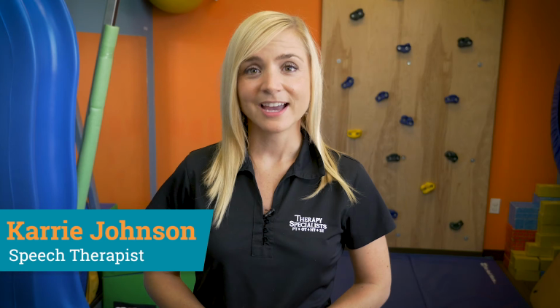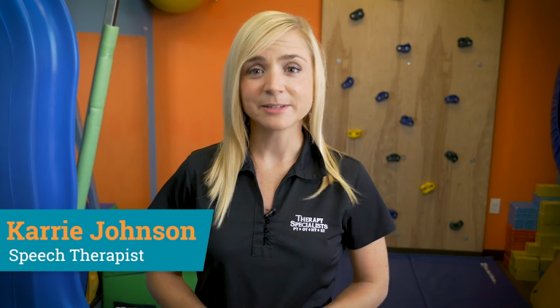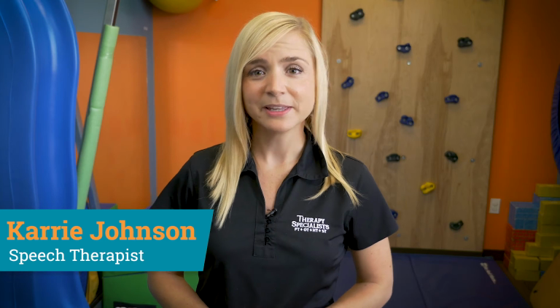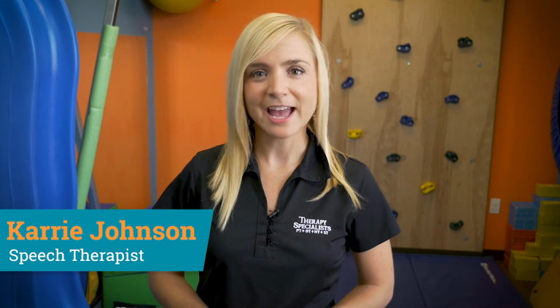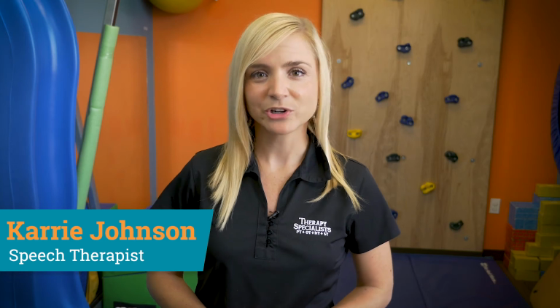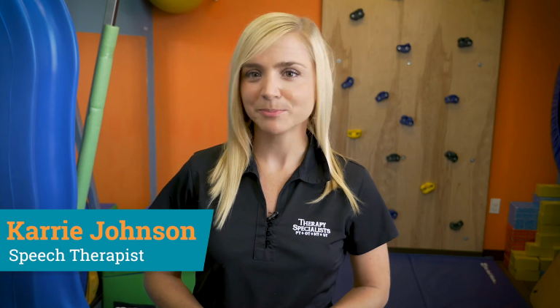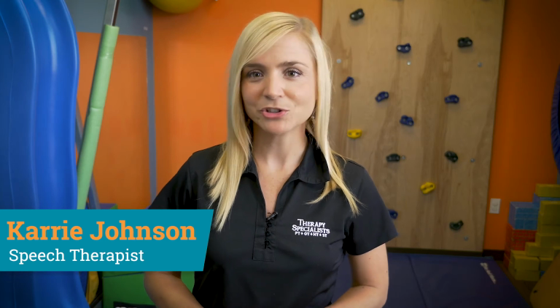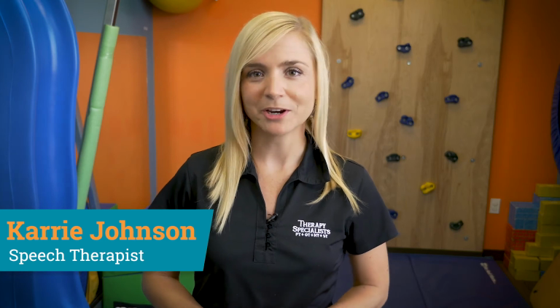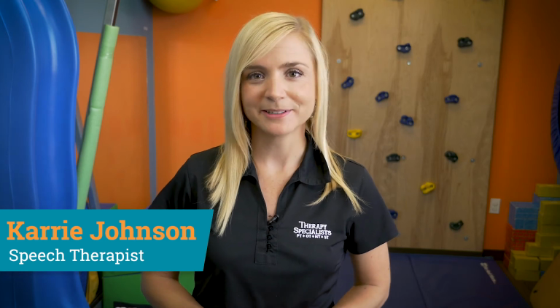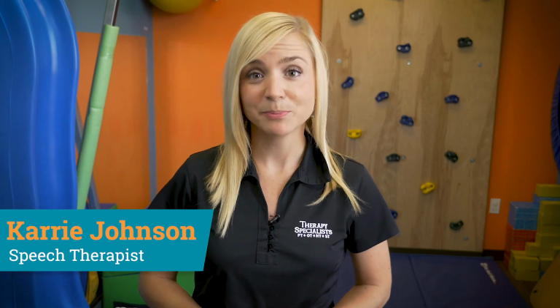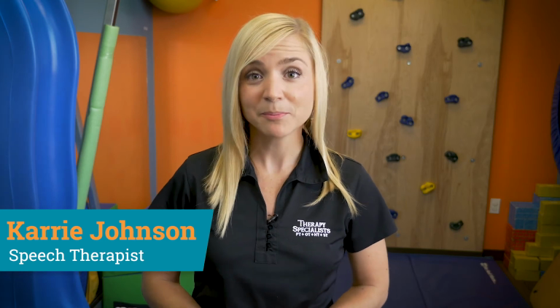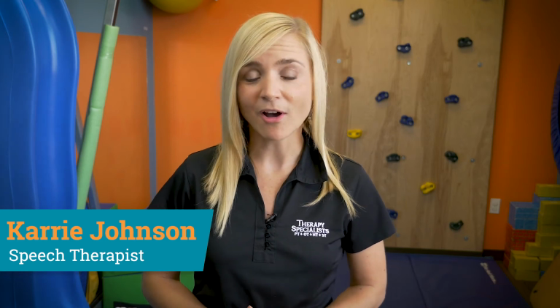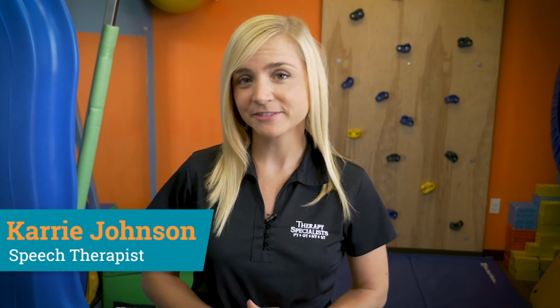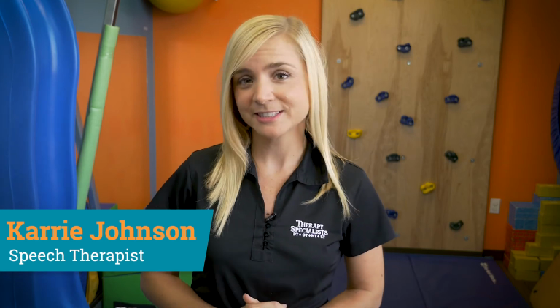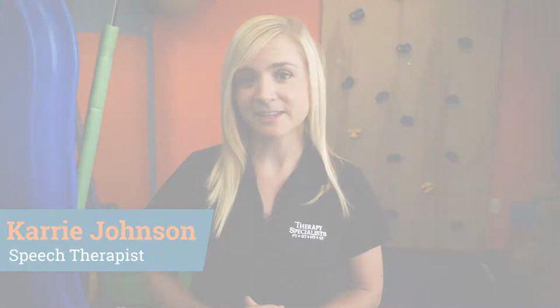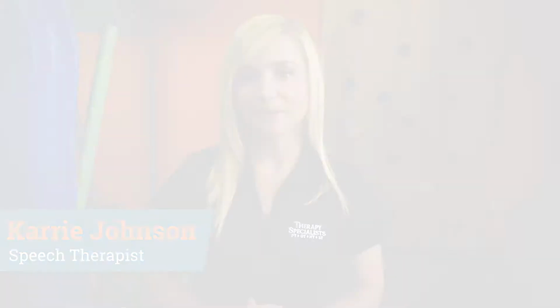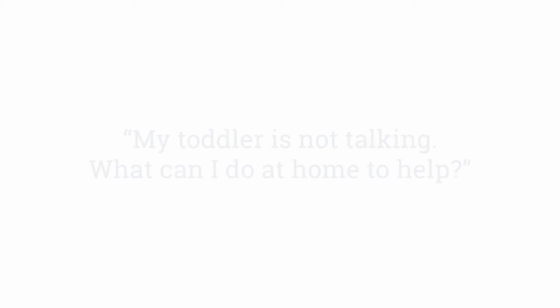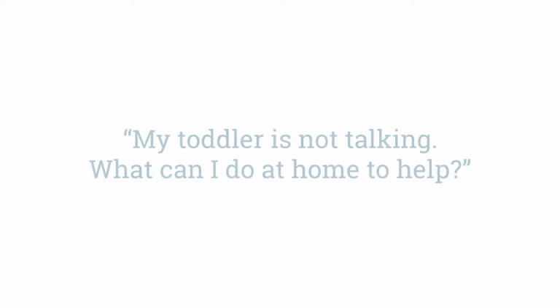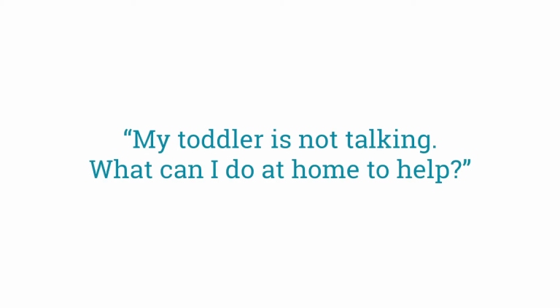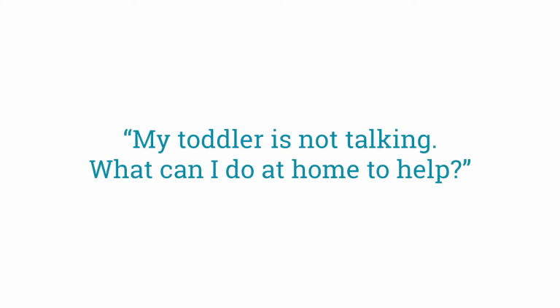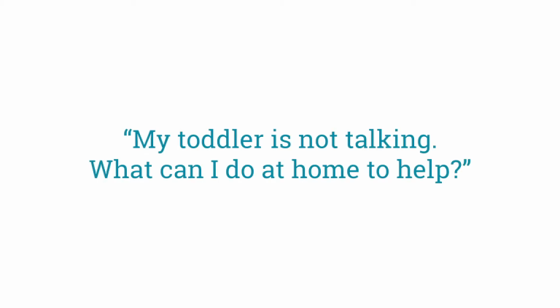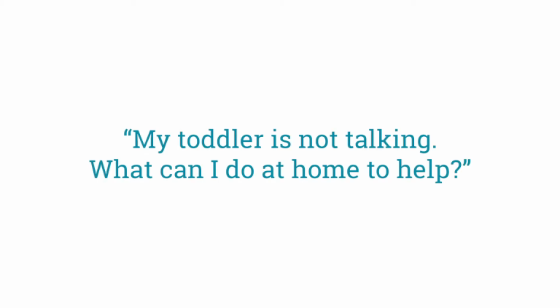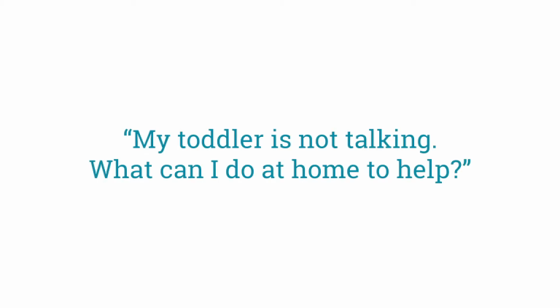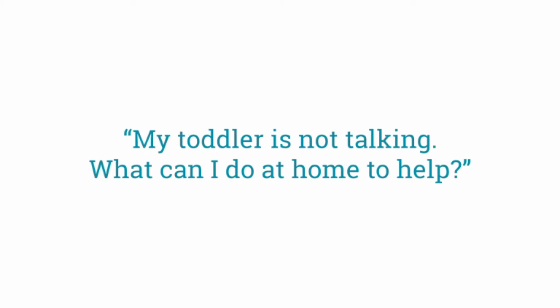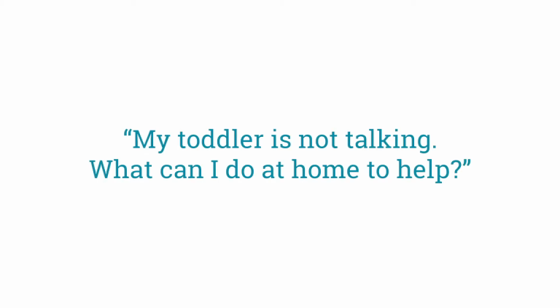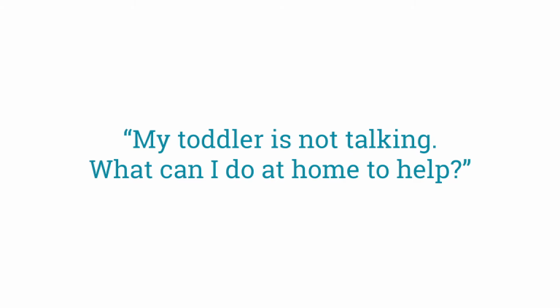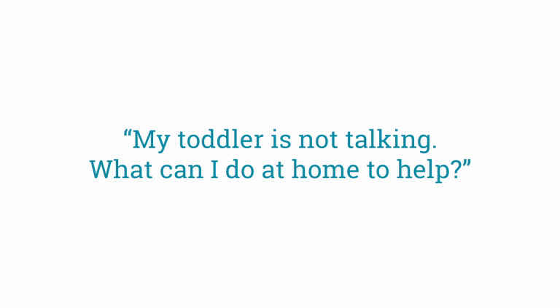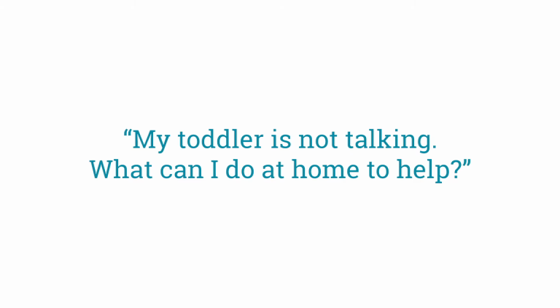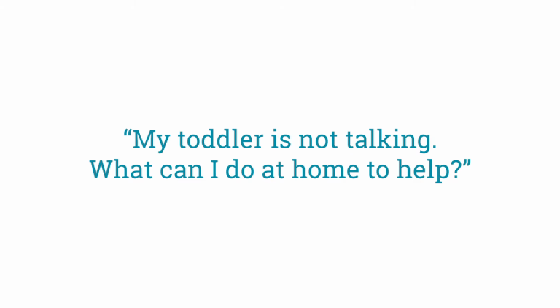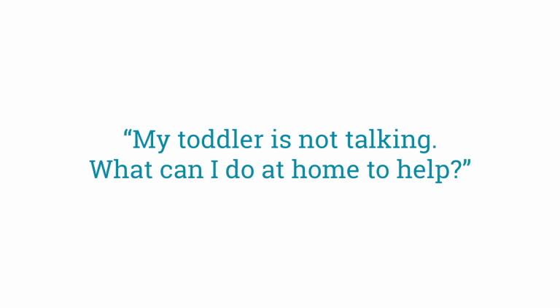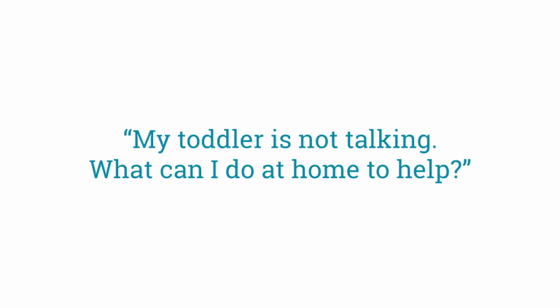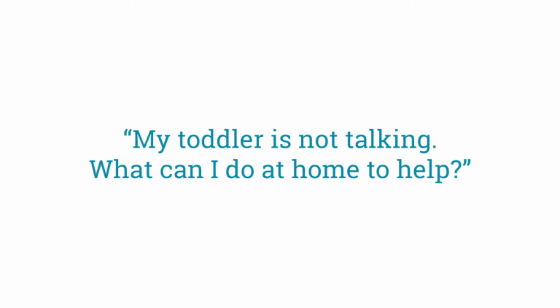As a pediatric speech therapist, people often say to me, 'My toddler is not talking. What can I do at home to help?'